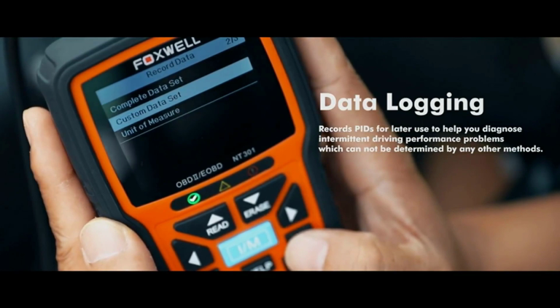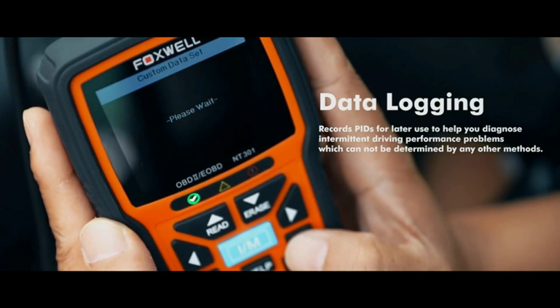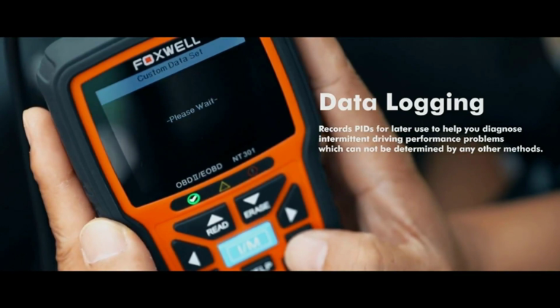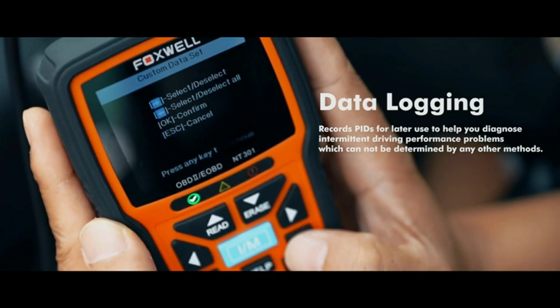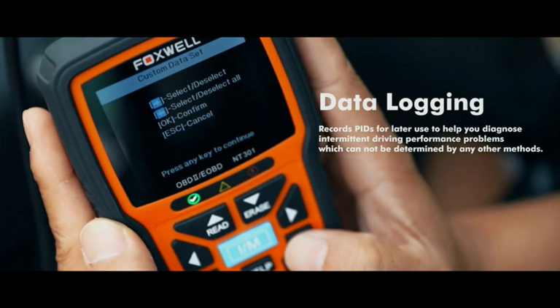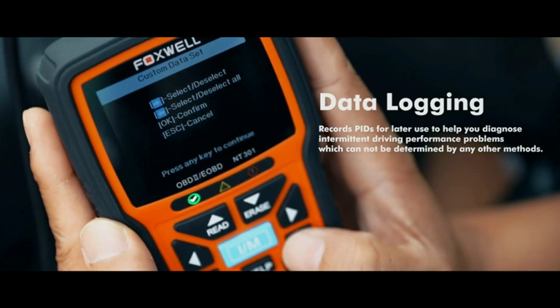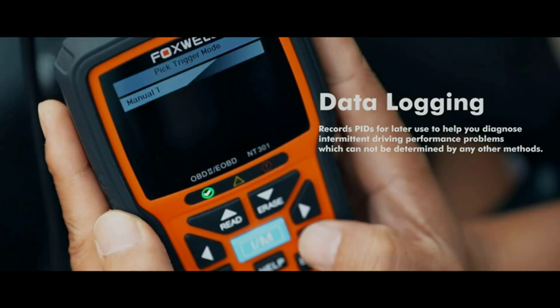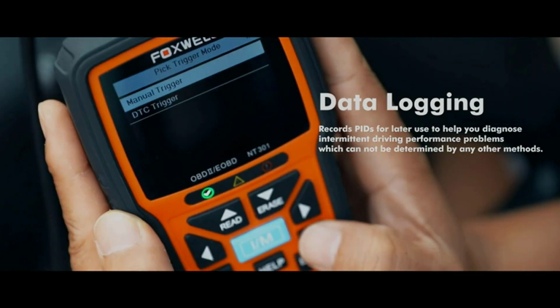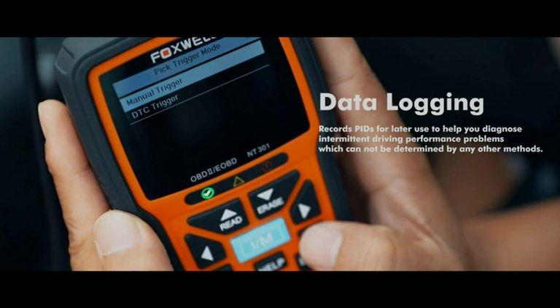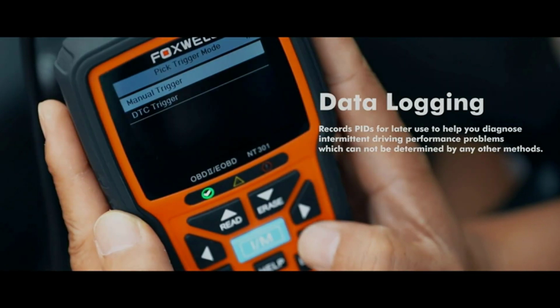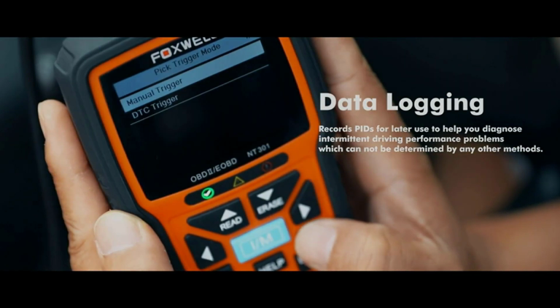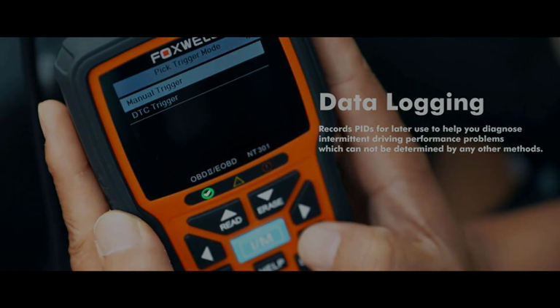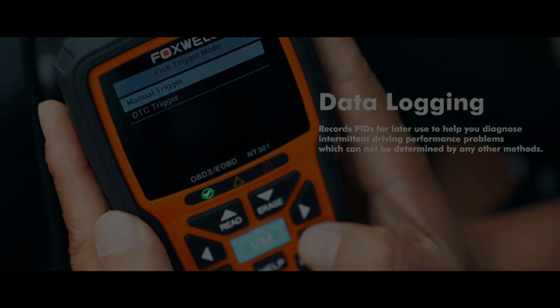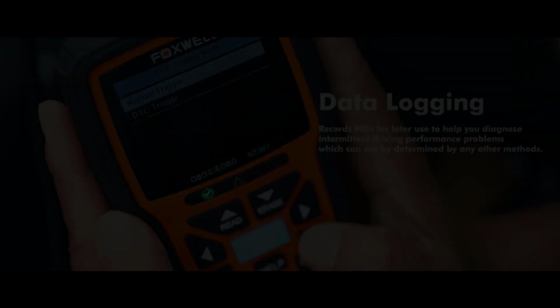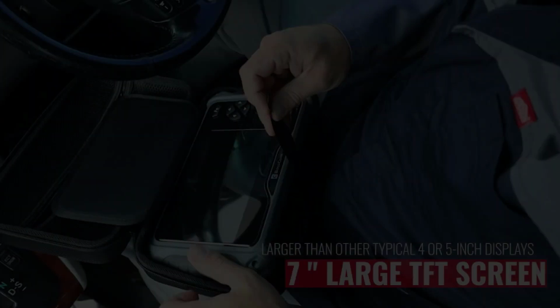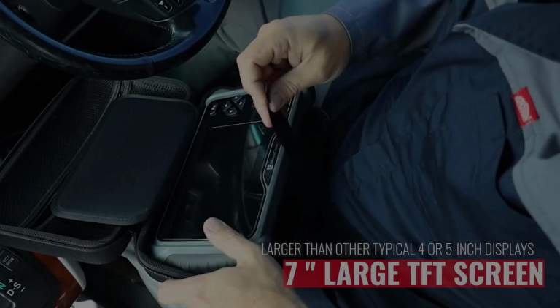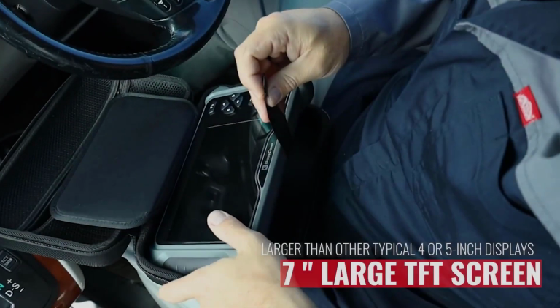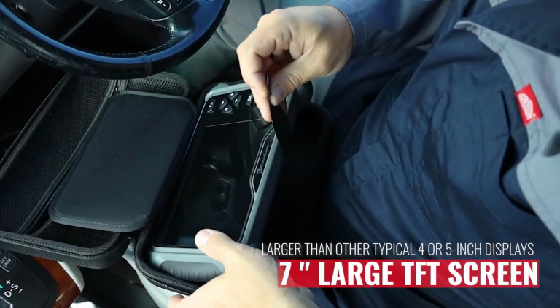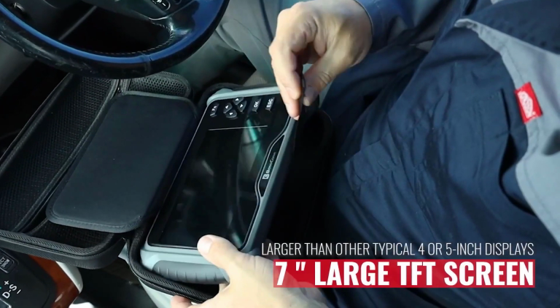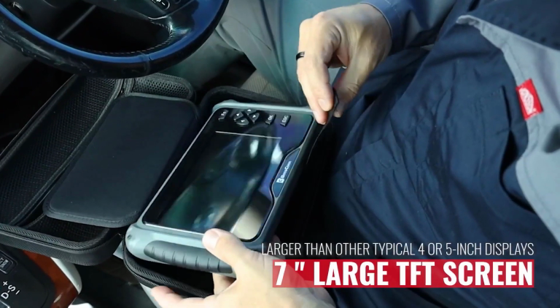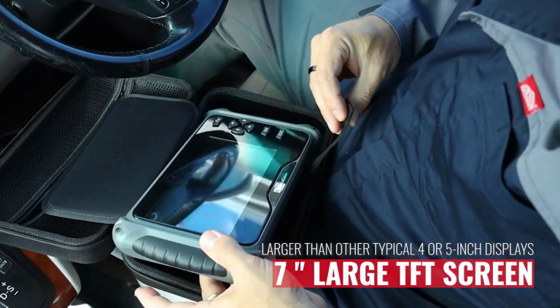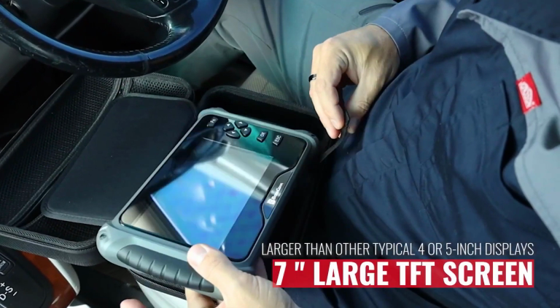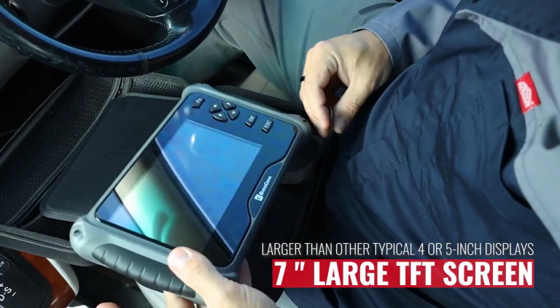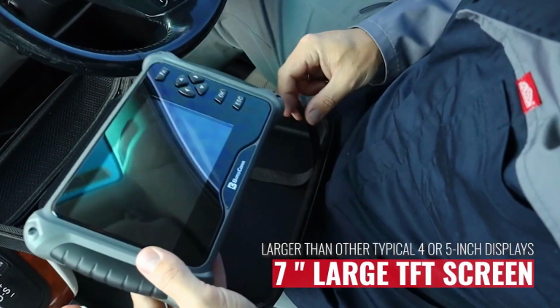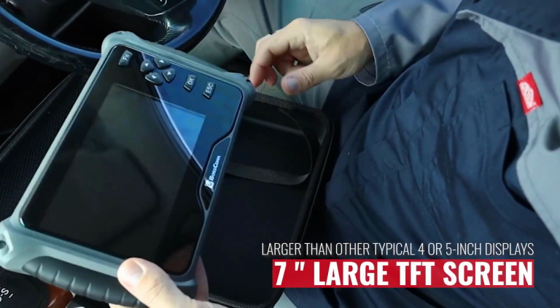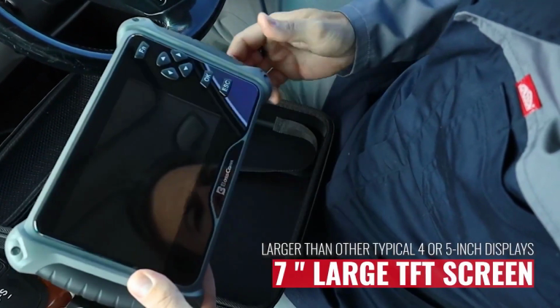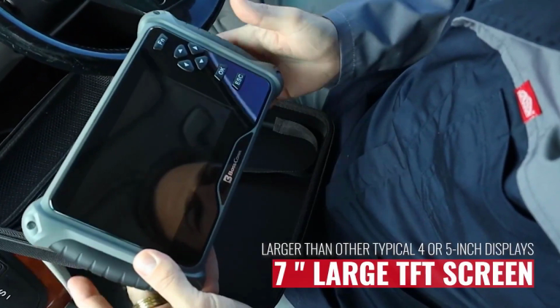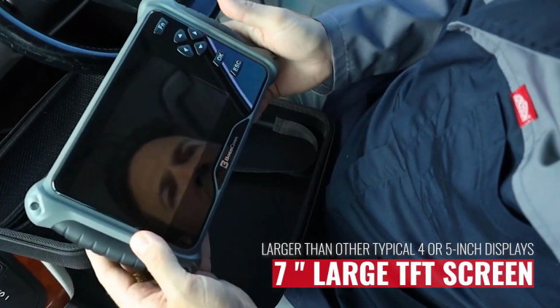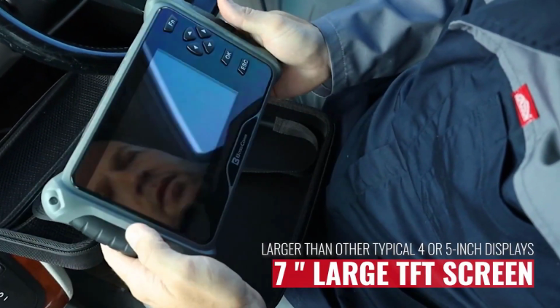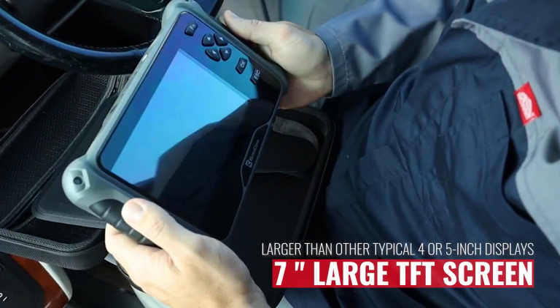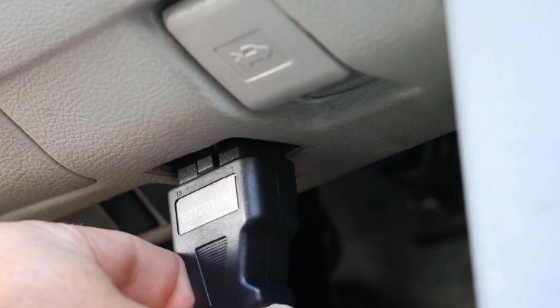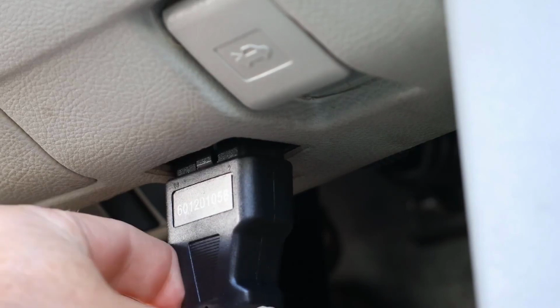In this video, I have put together a list of the 5 best OBD2 scanners for you.